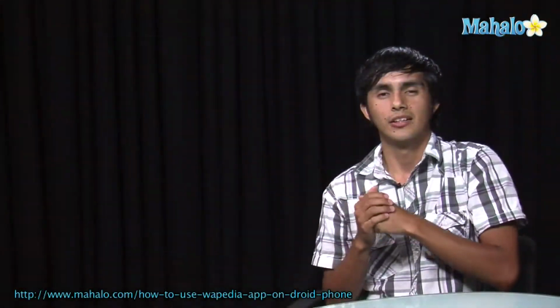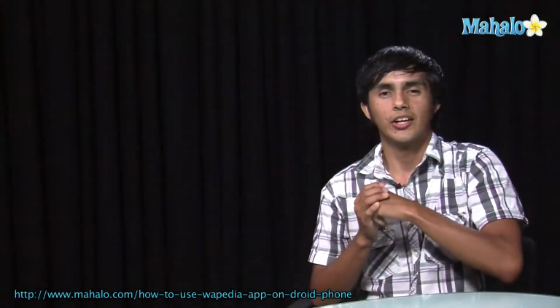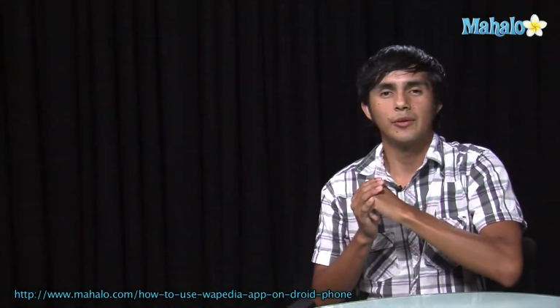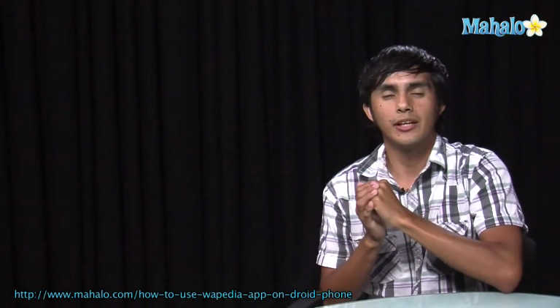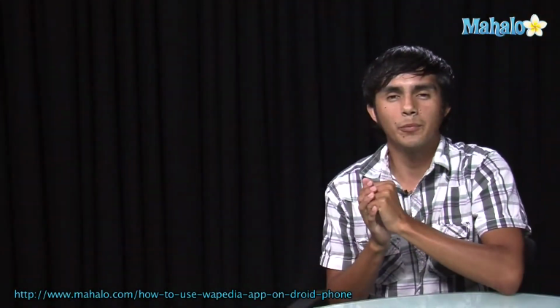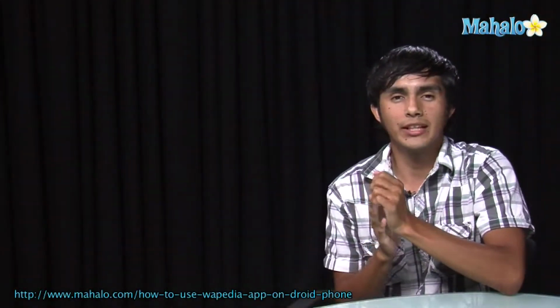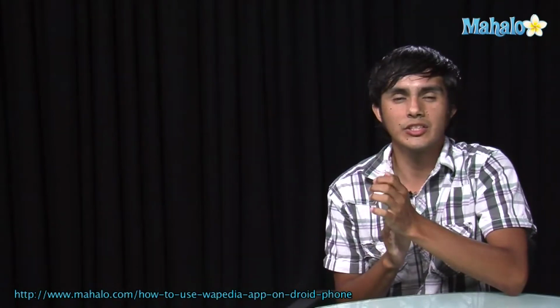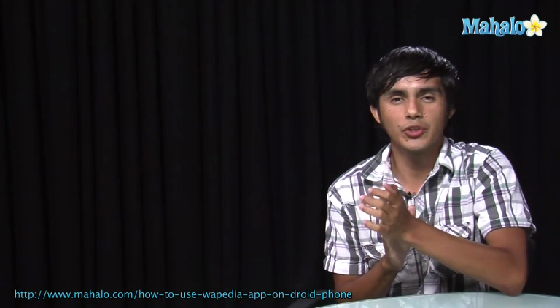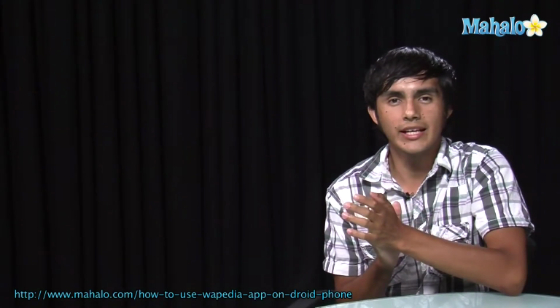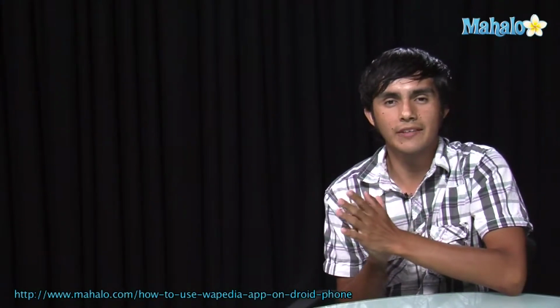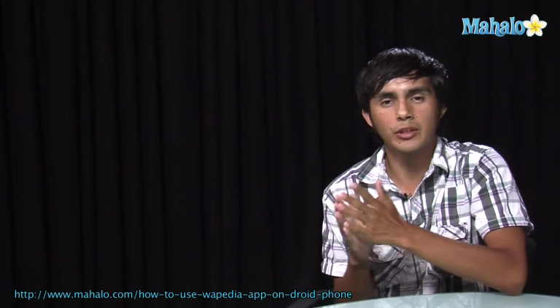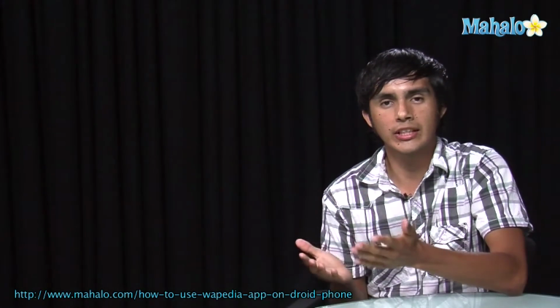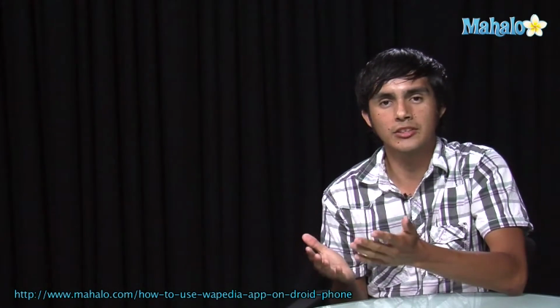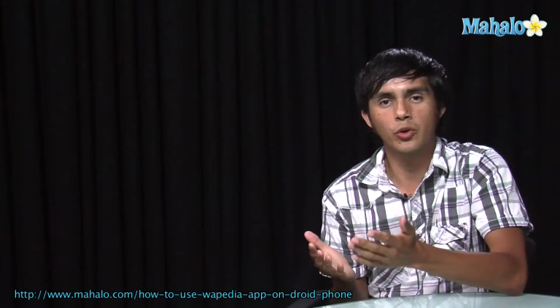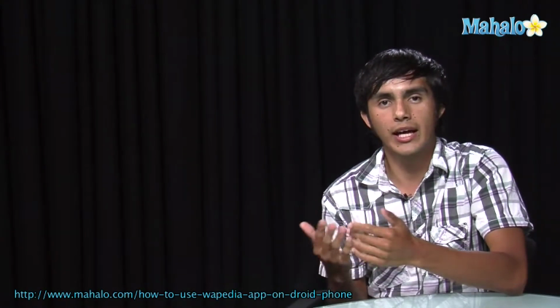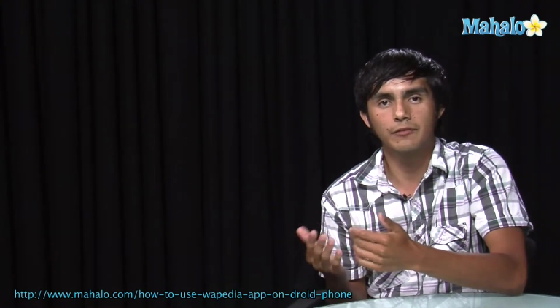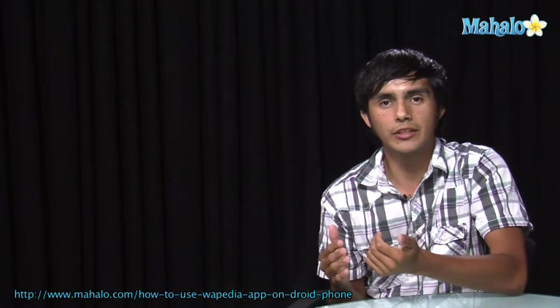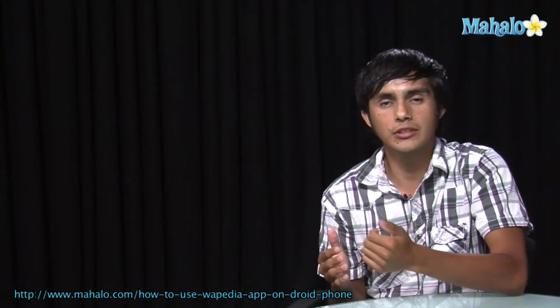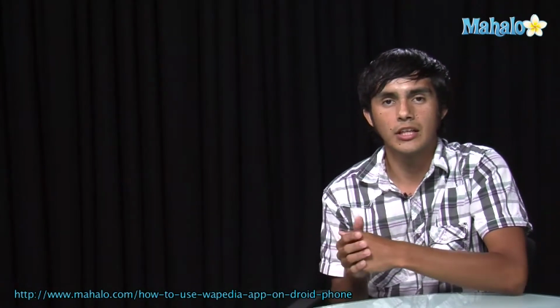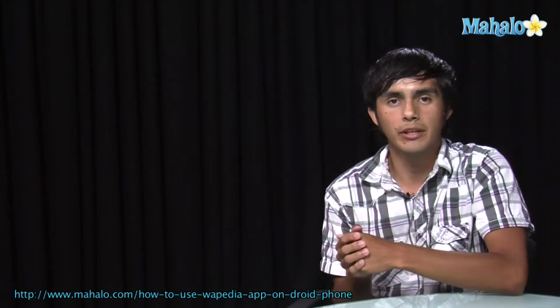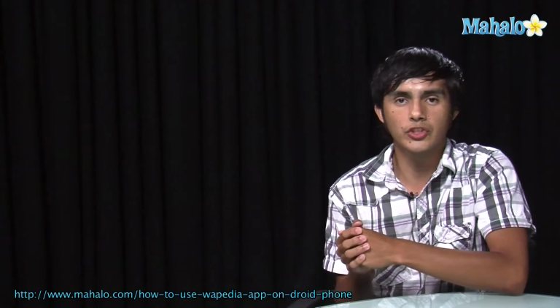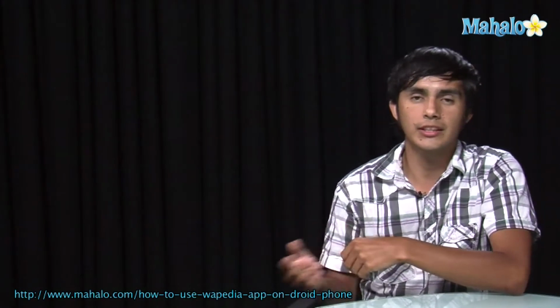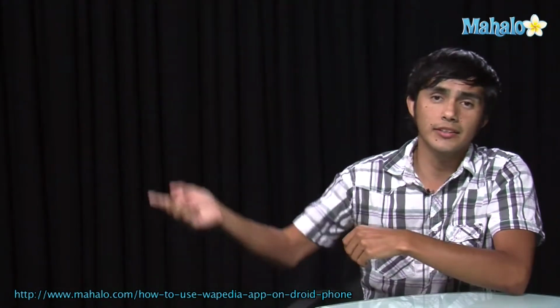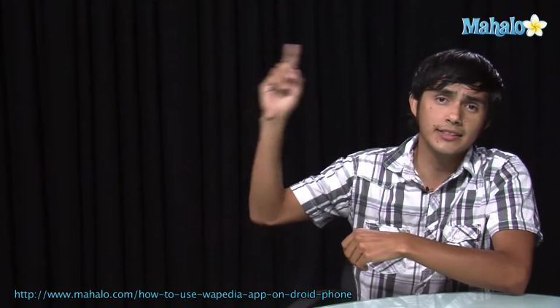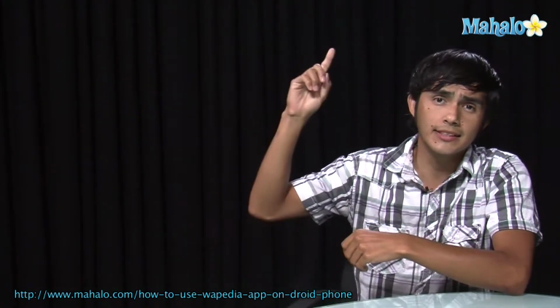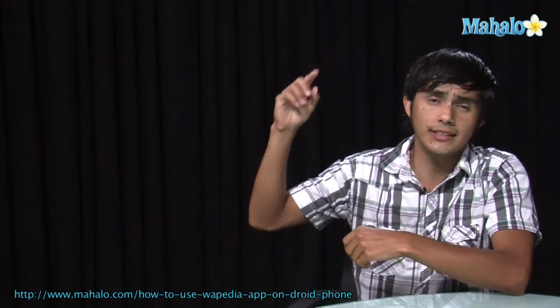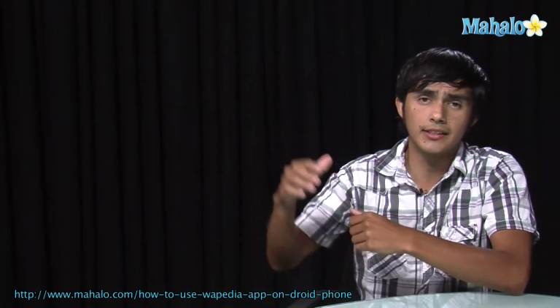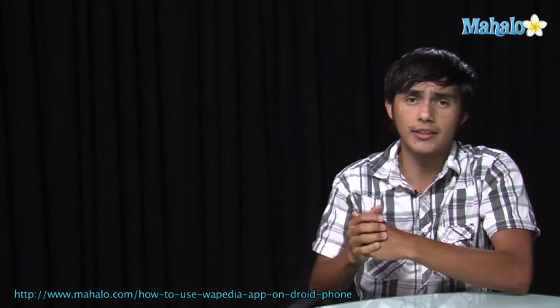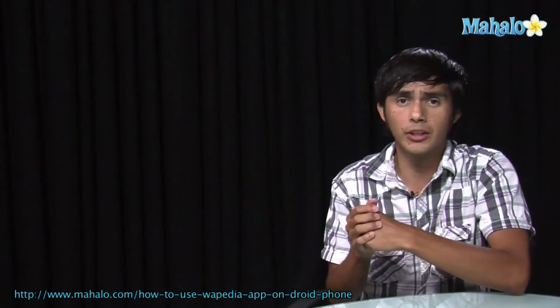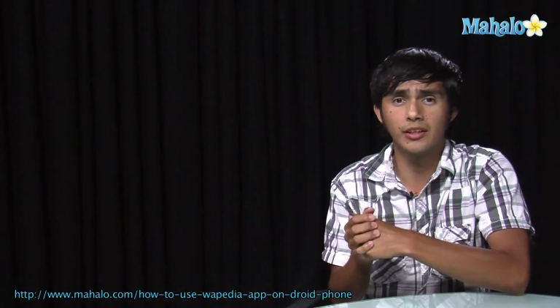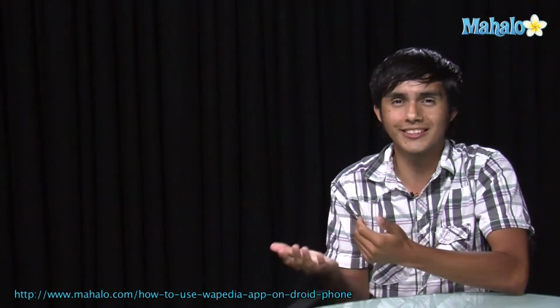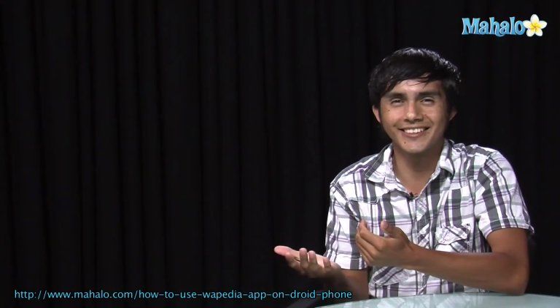All right, well I hope you guys enjoyed that. If you want to check out some more app videos, make sure to click on these links. I'll see you there.